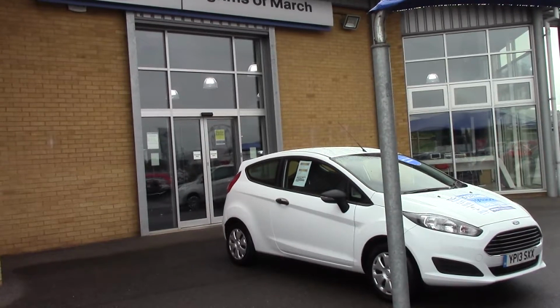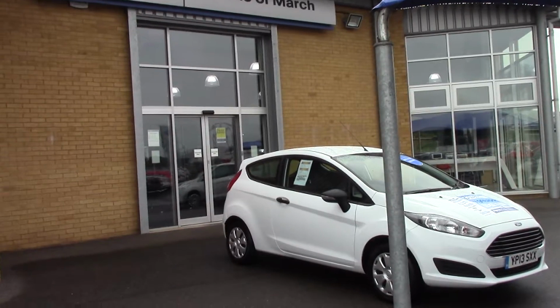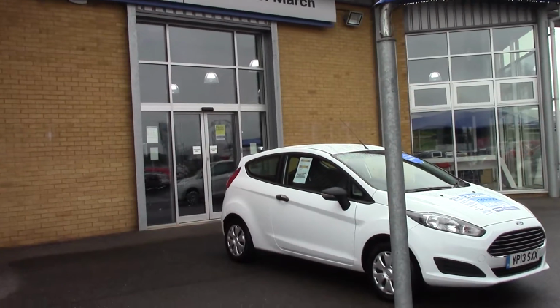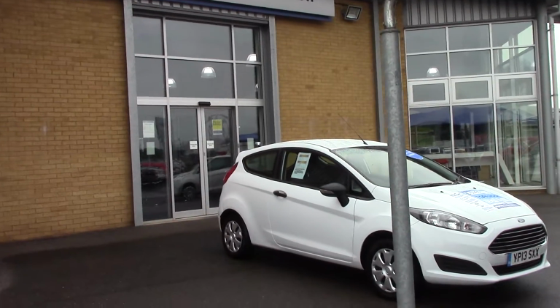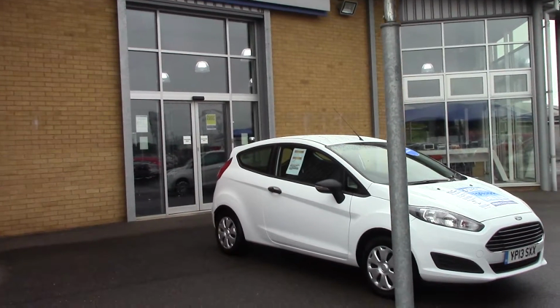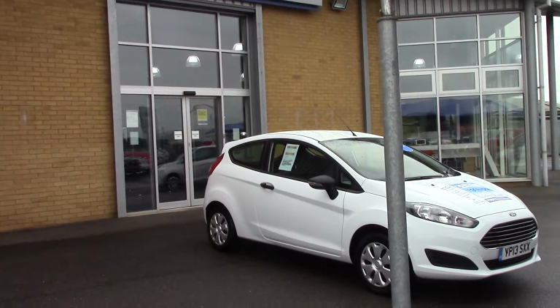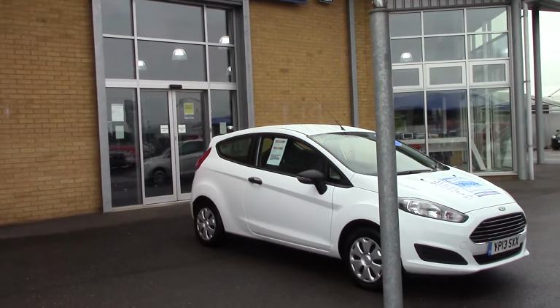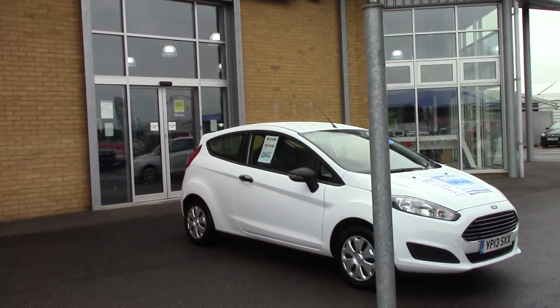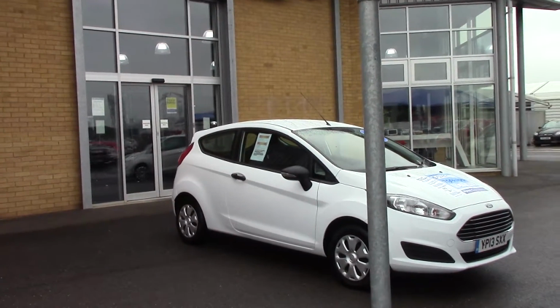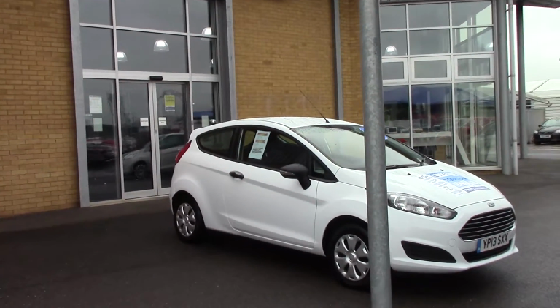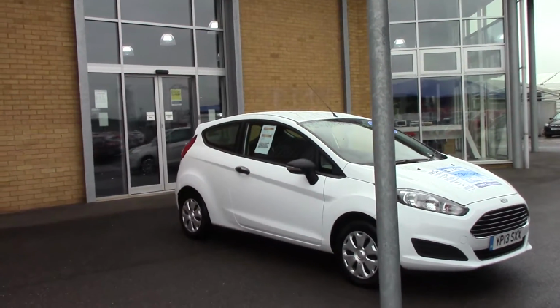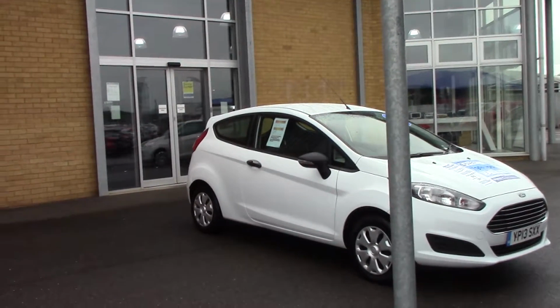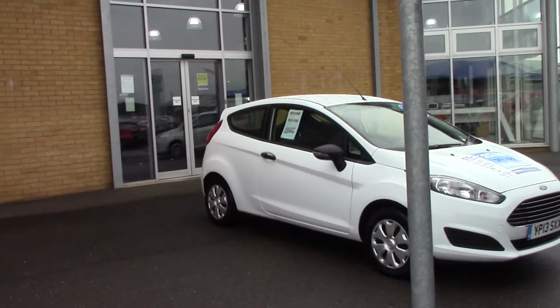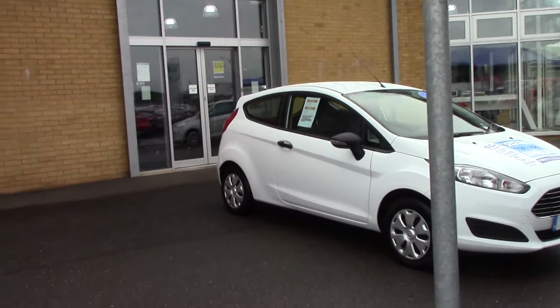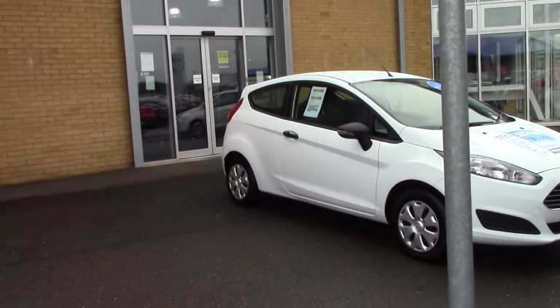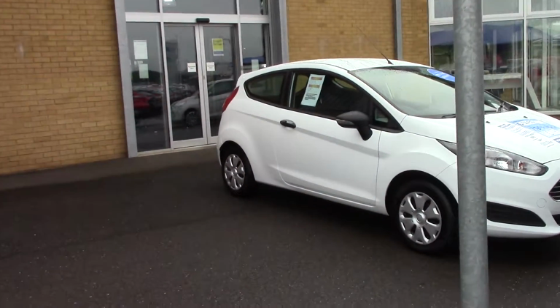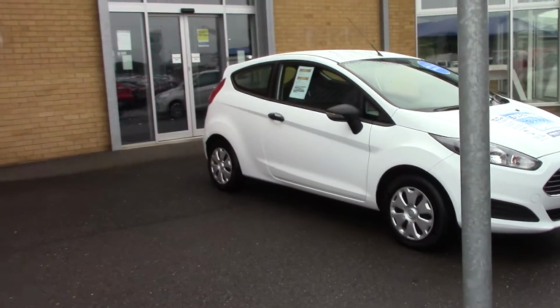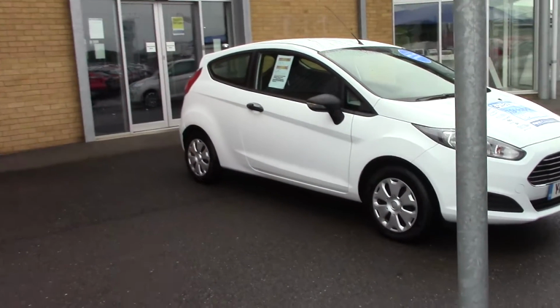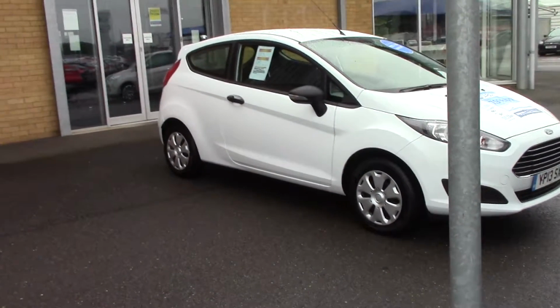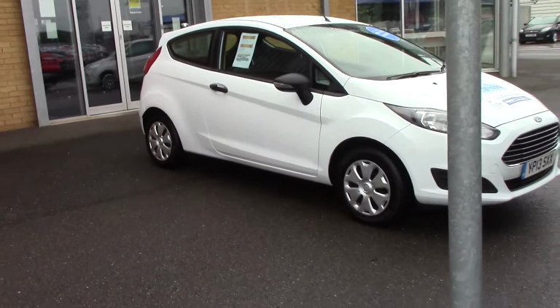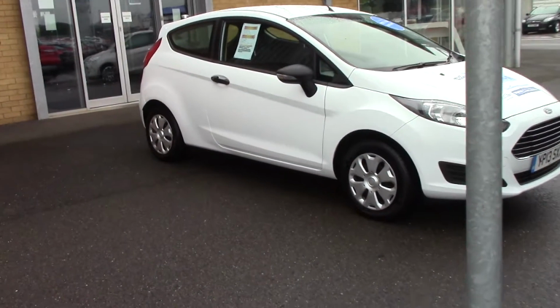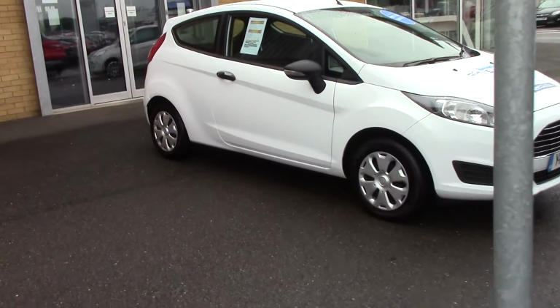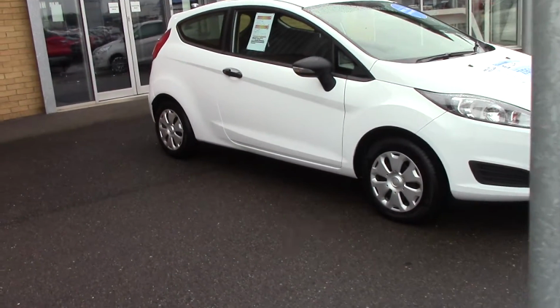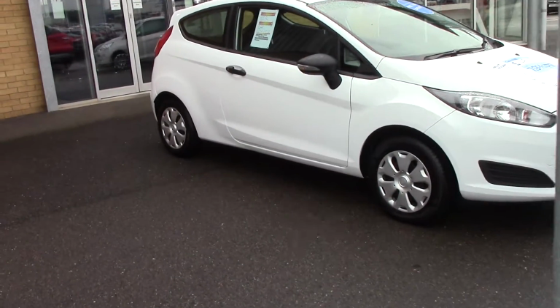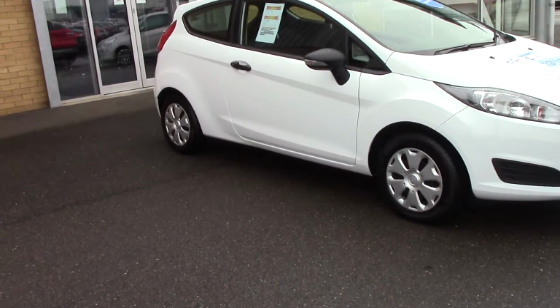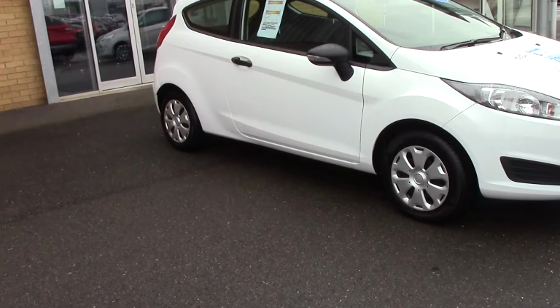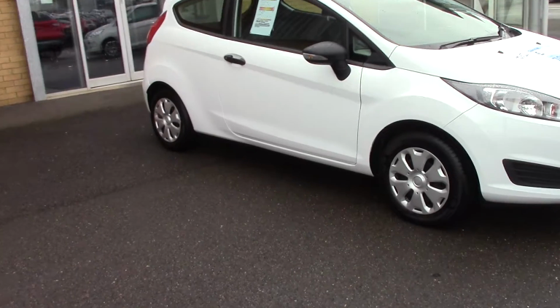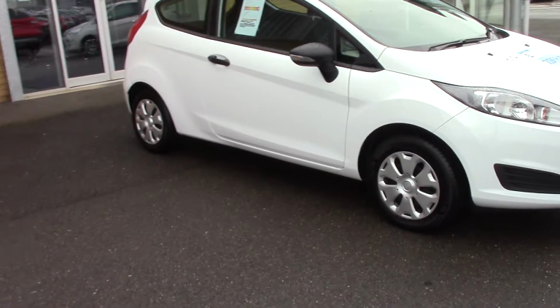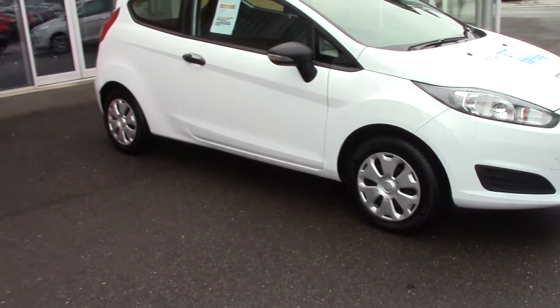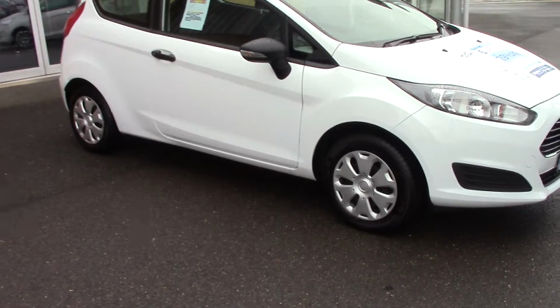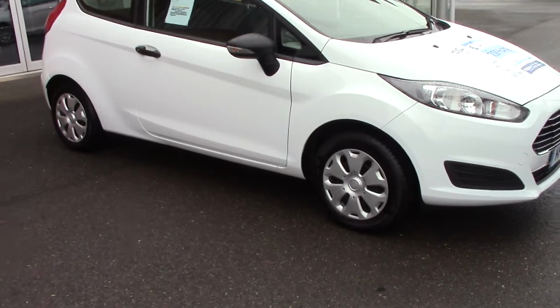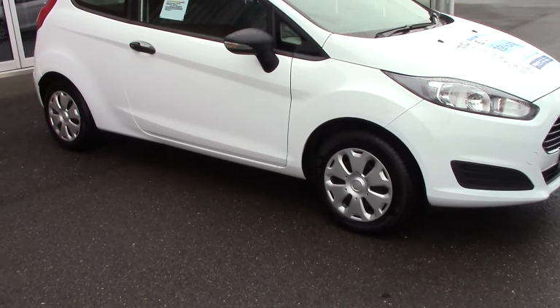Welcome to Pilgrims. I'm going to show you around this Ford Fiesta Studio.